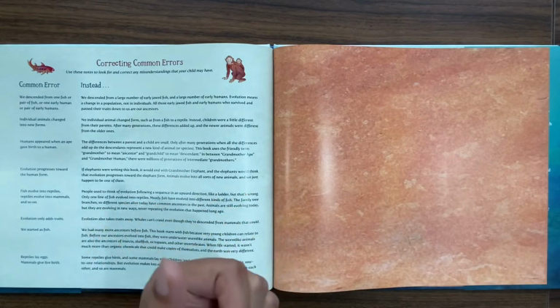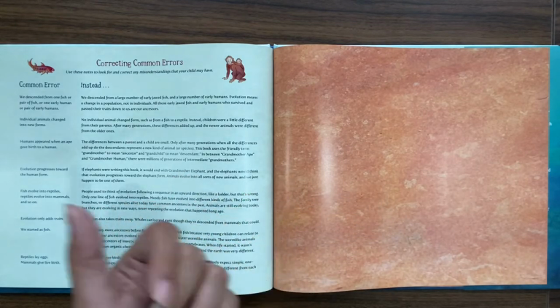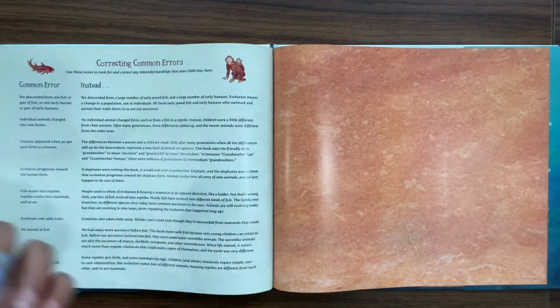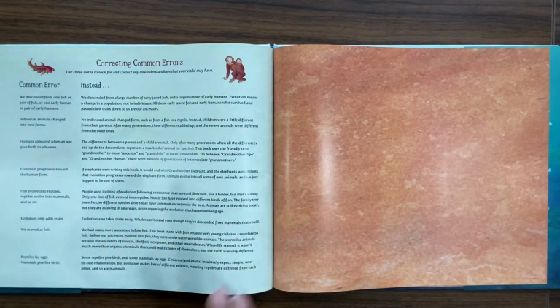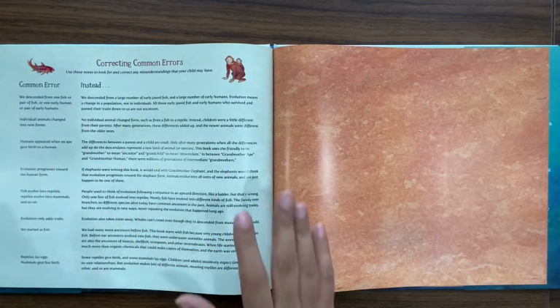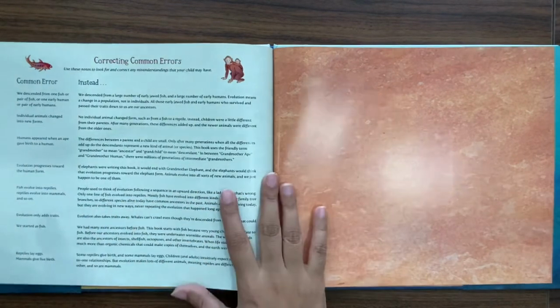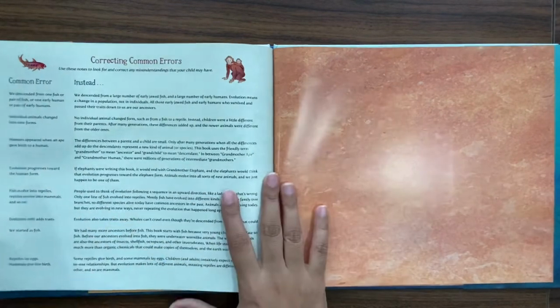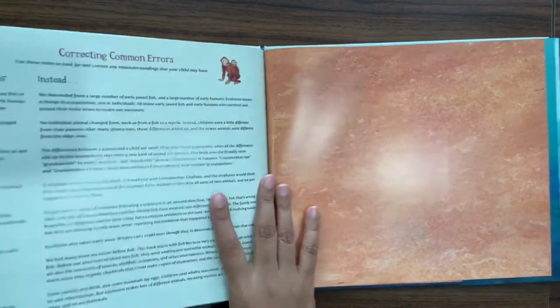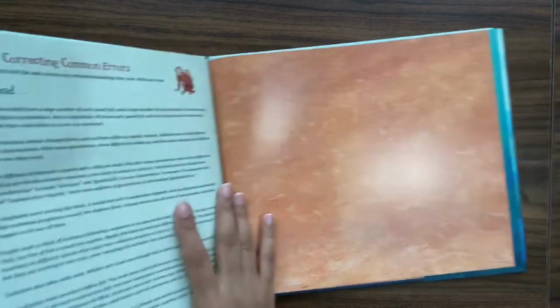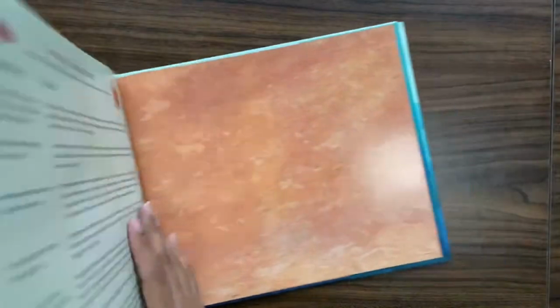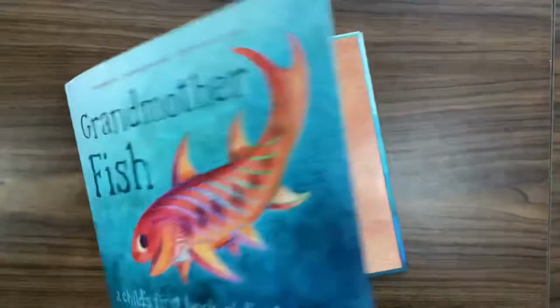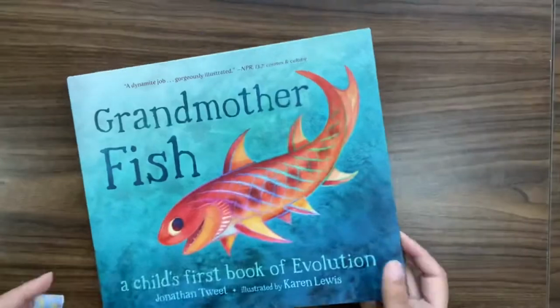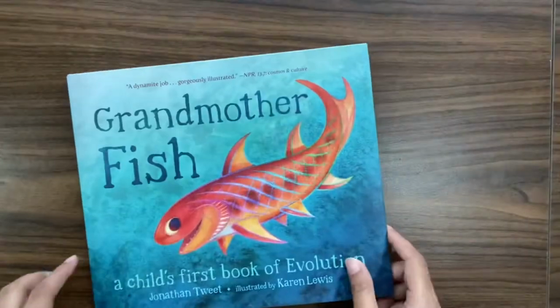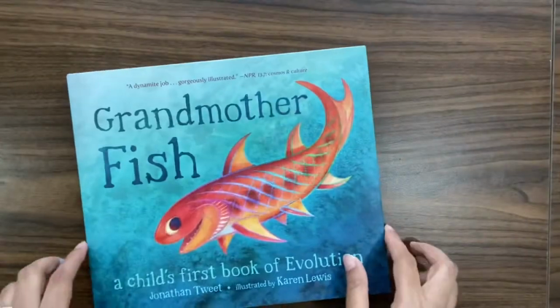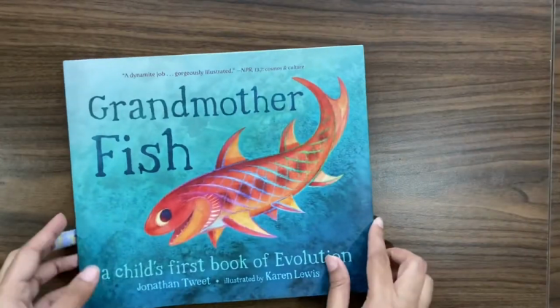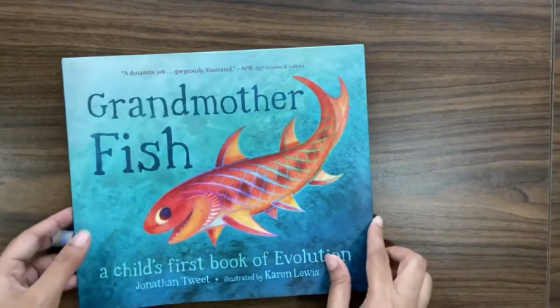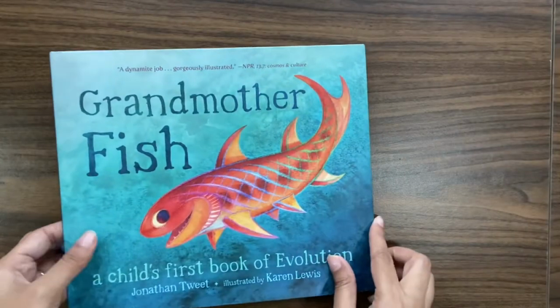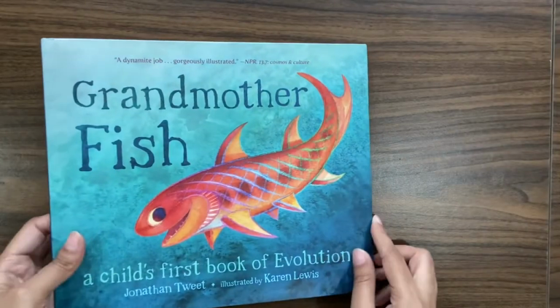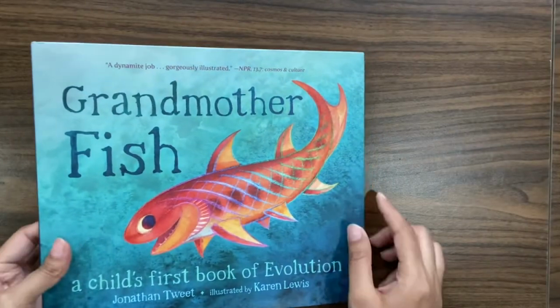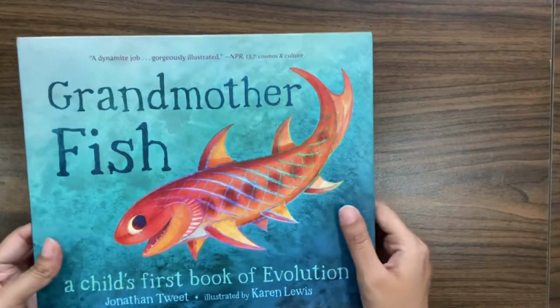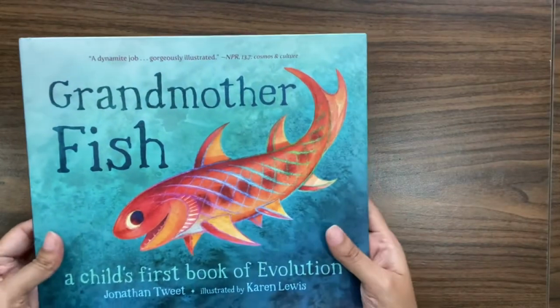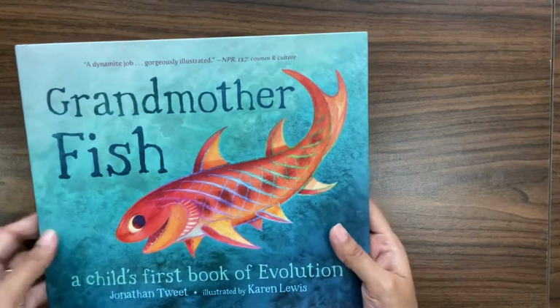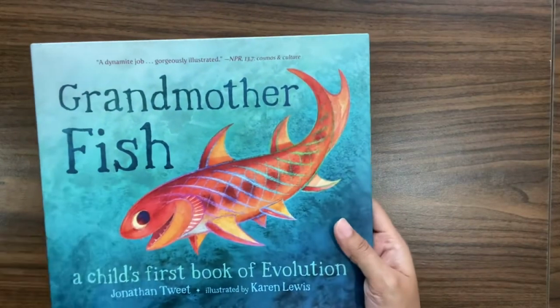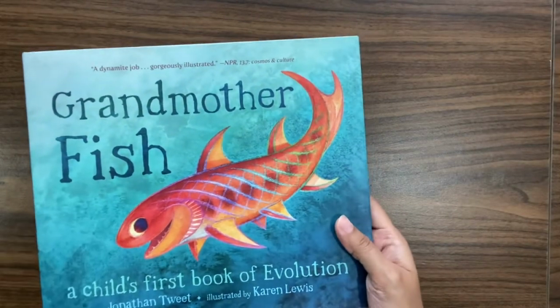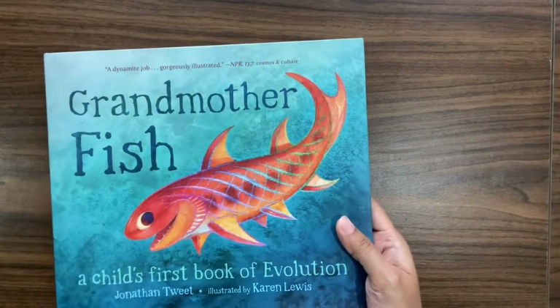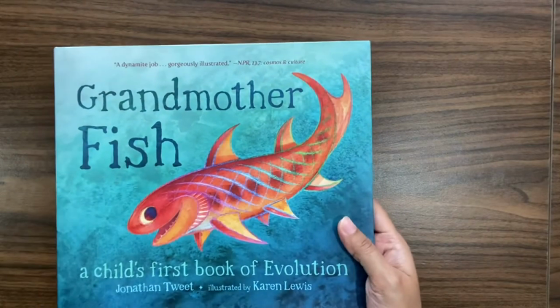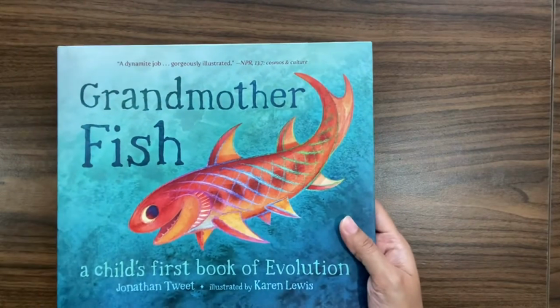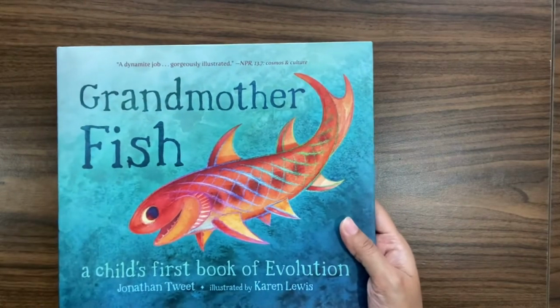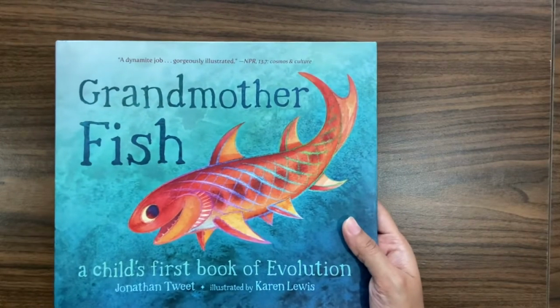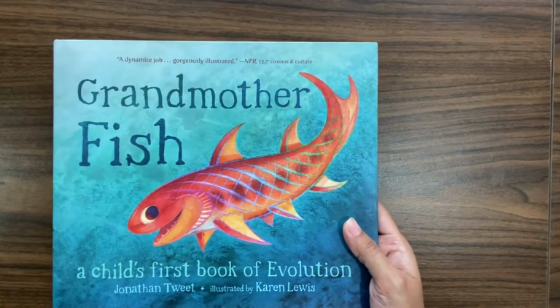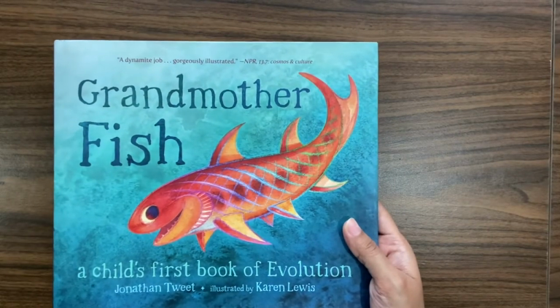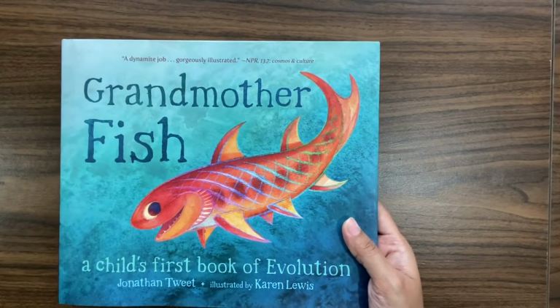So yeah, this one is another book that I really like — 'Grandmother Fish.'